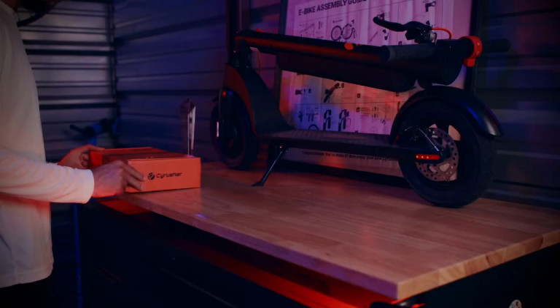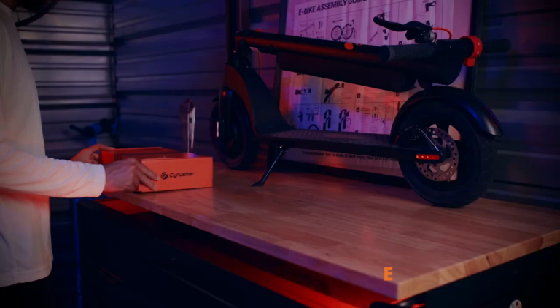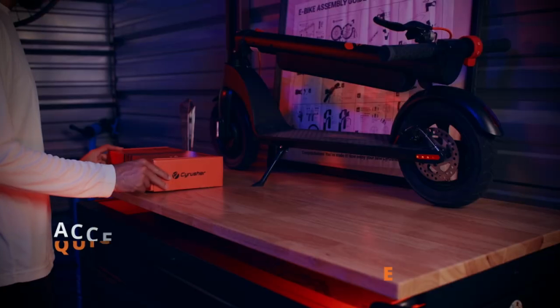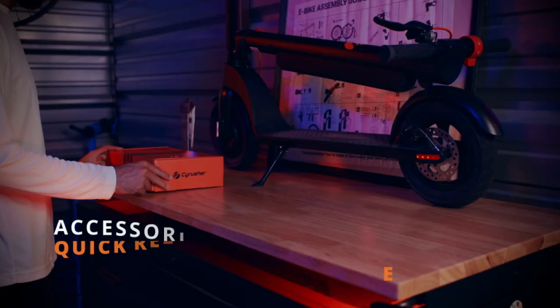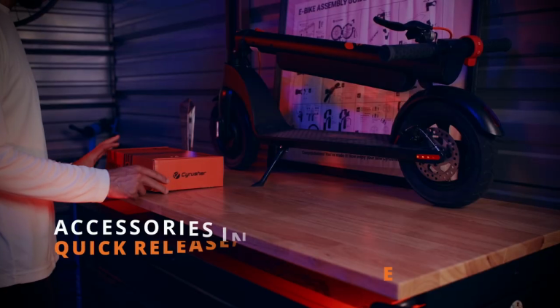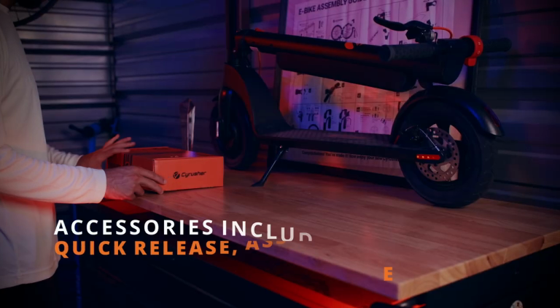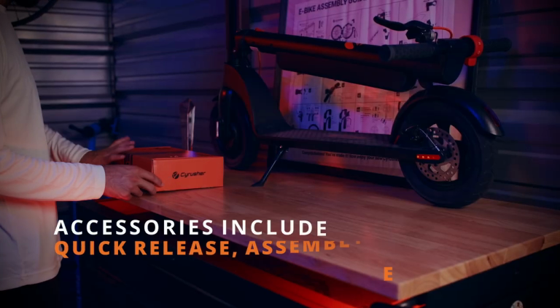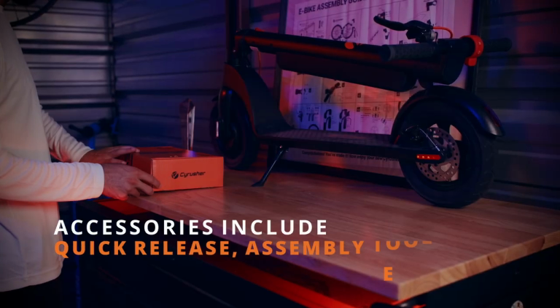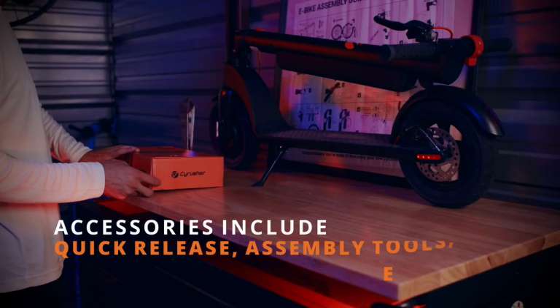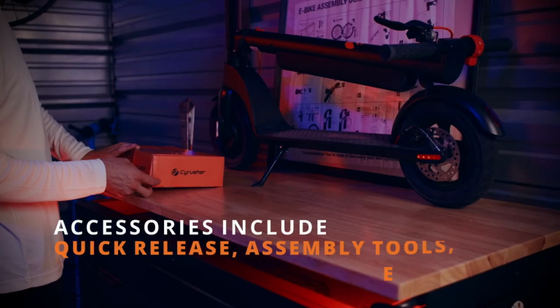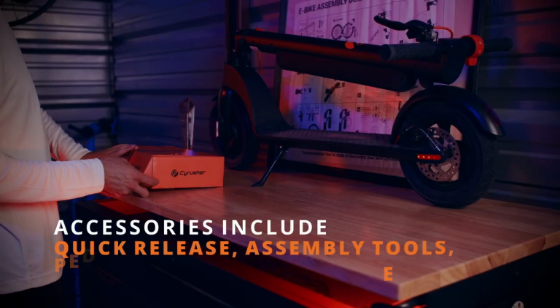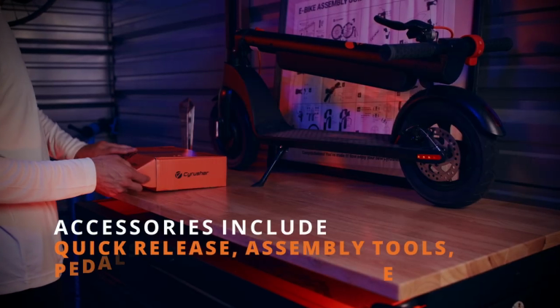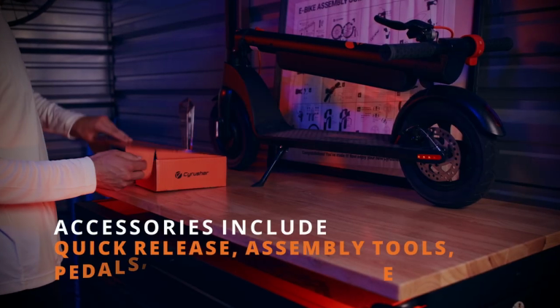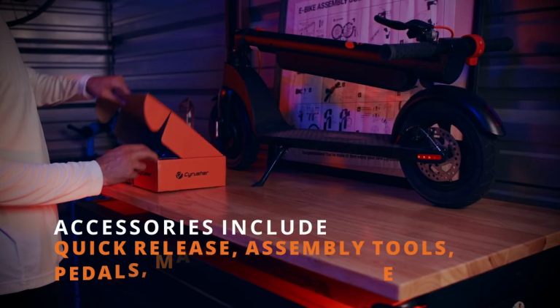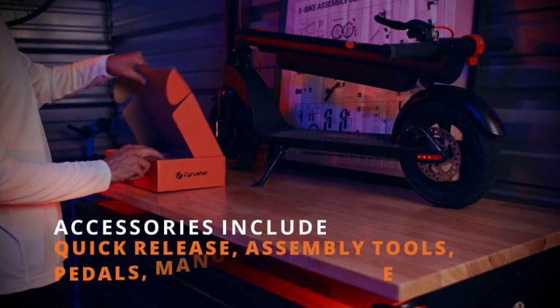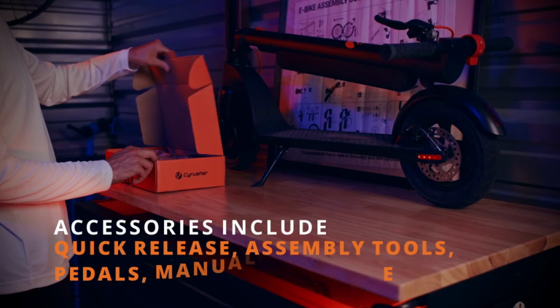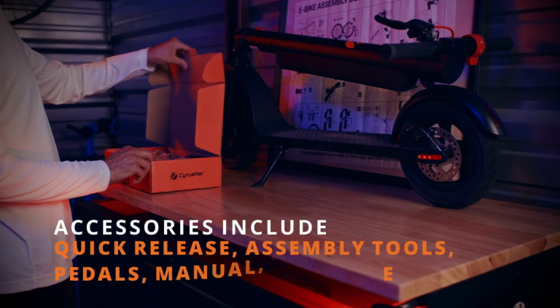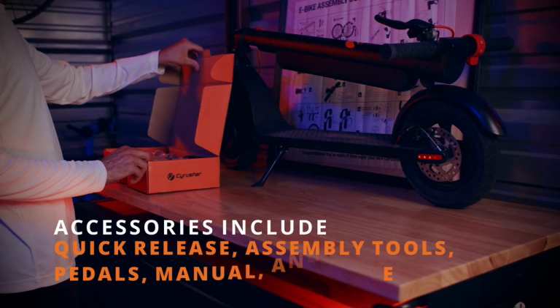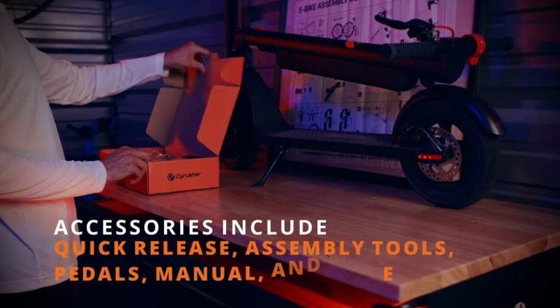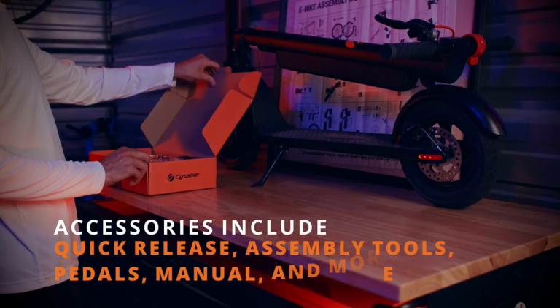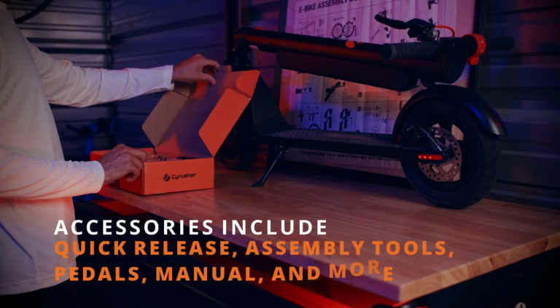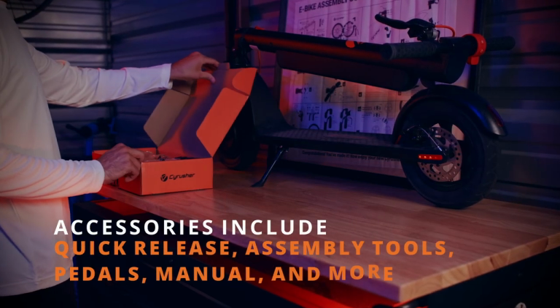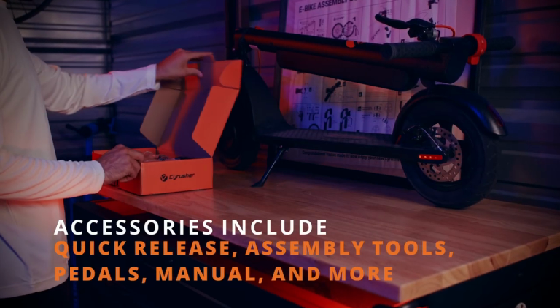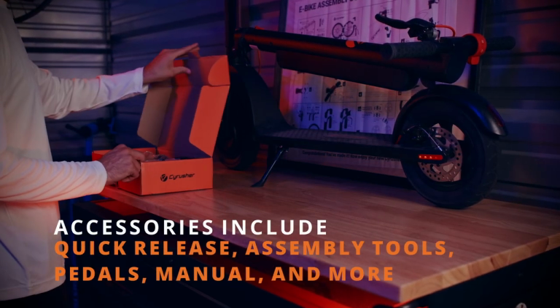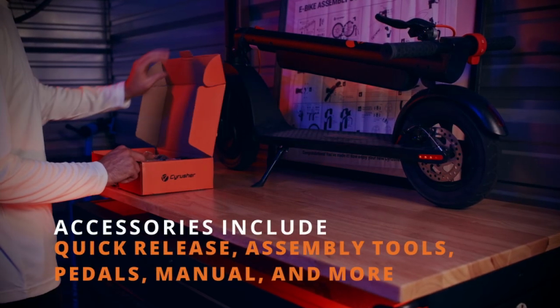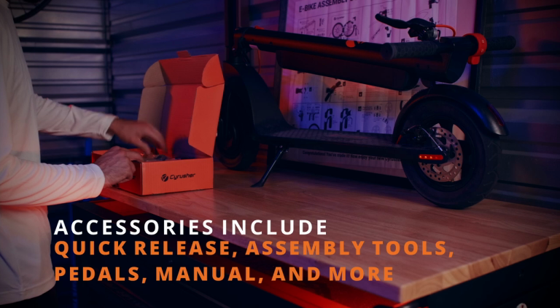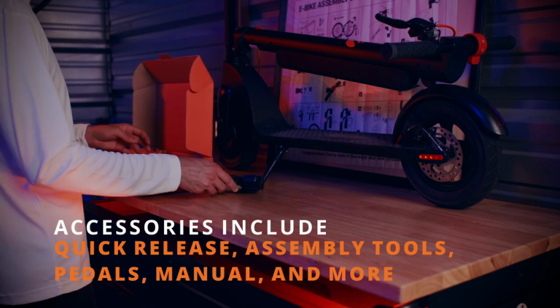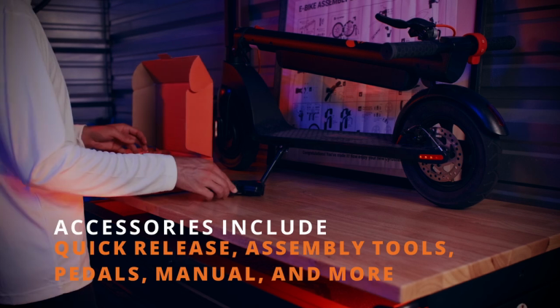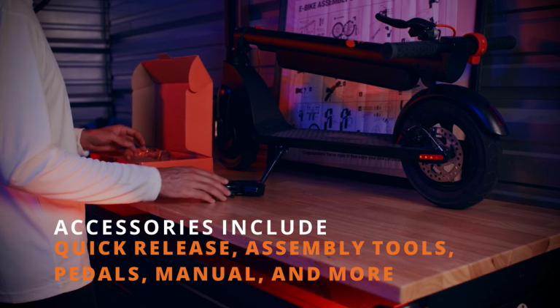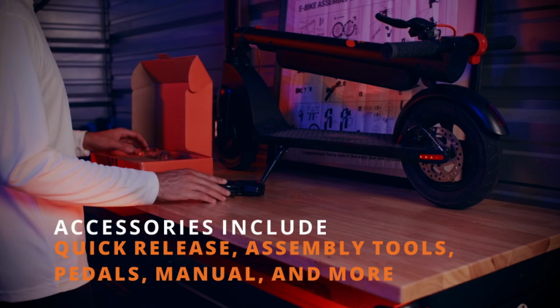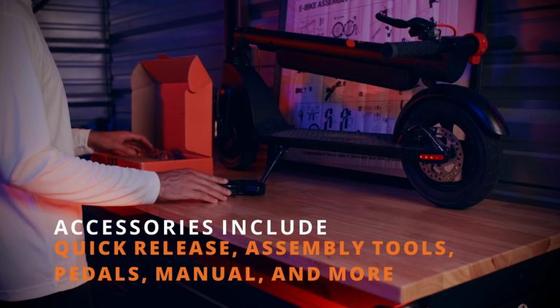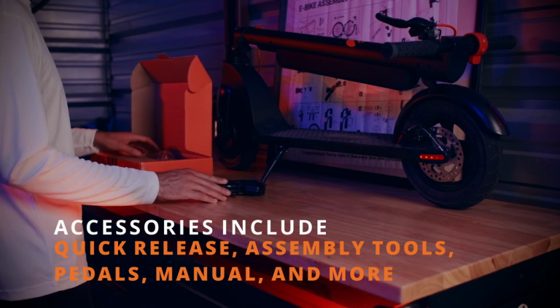Inside the accessory box, you're going to find the quick release, the assembly tools, pedals, the manual, and extras.